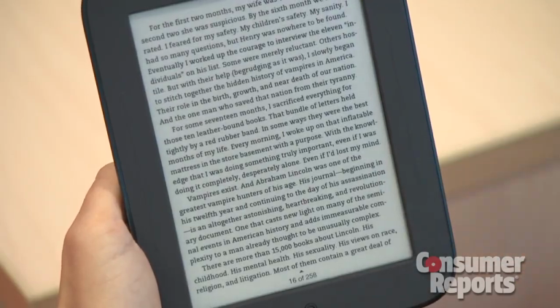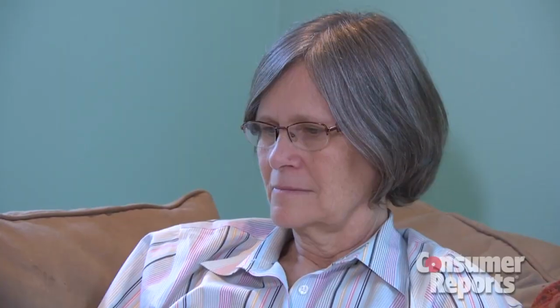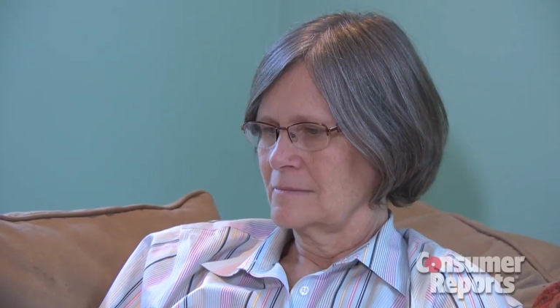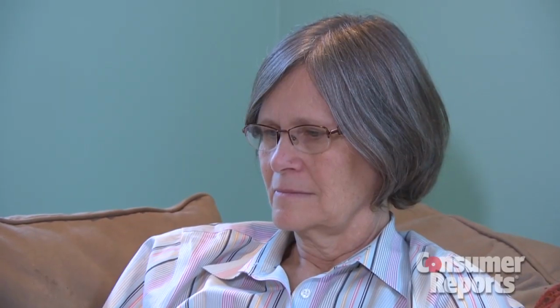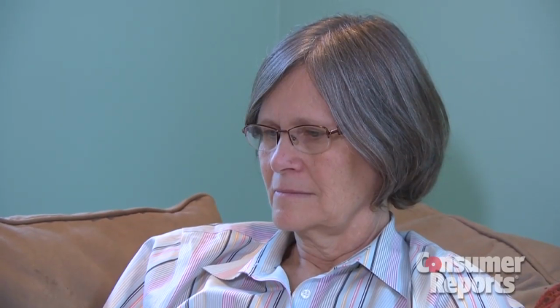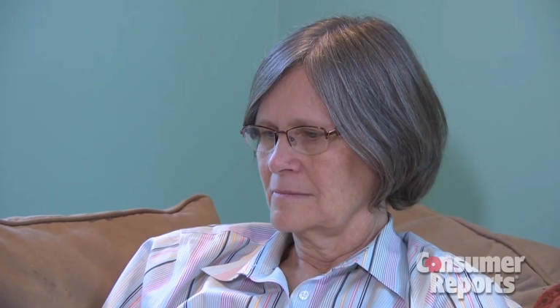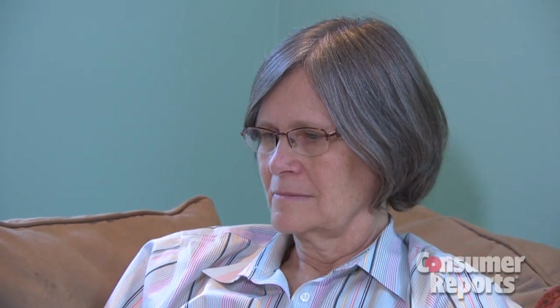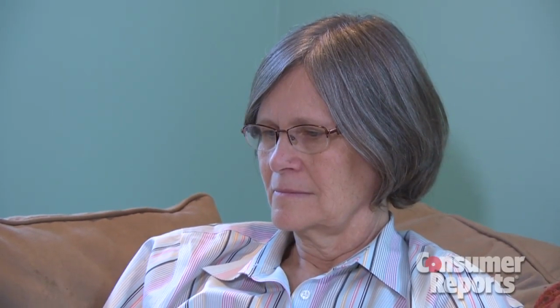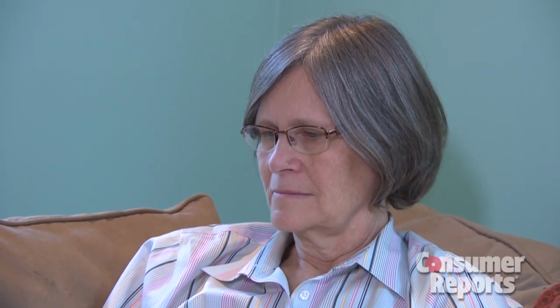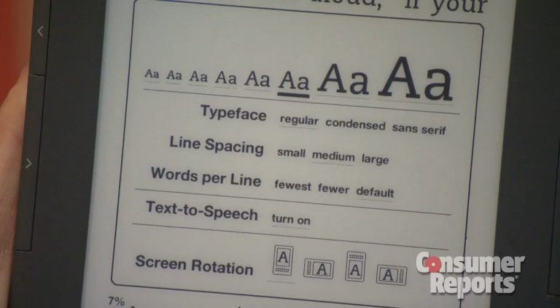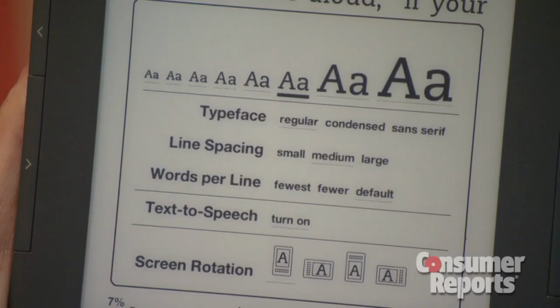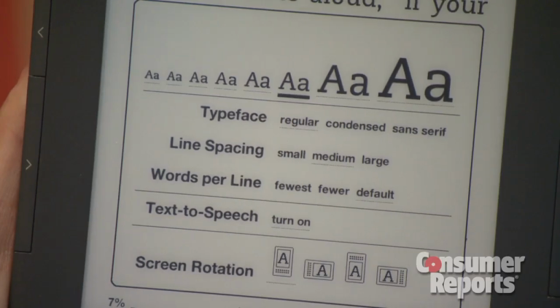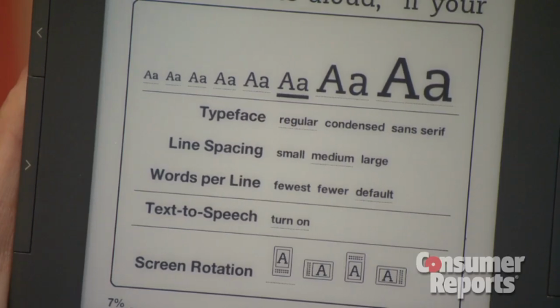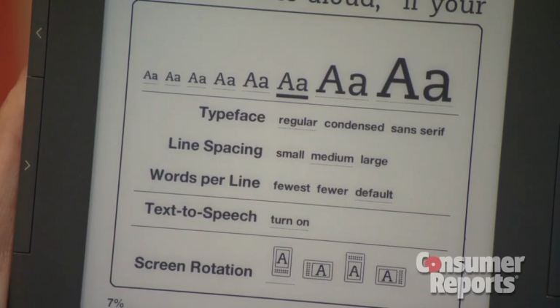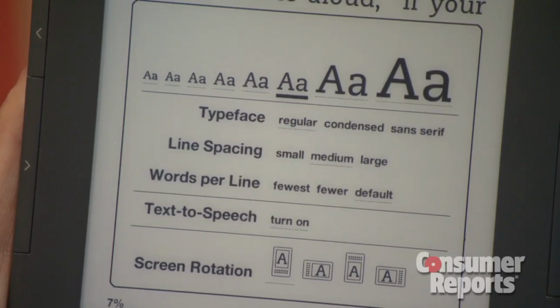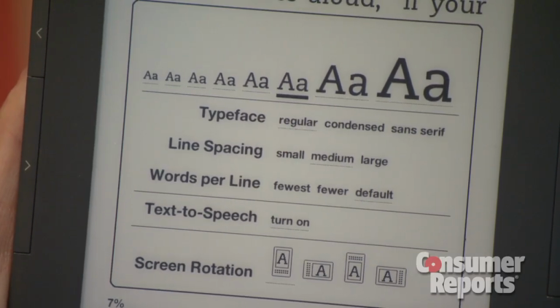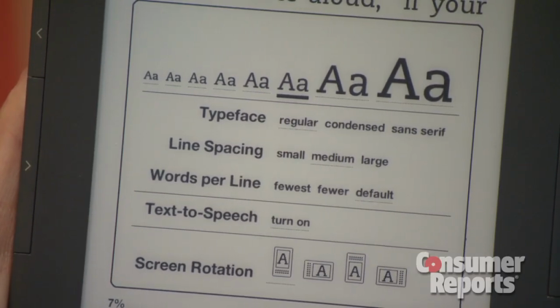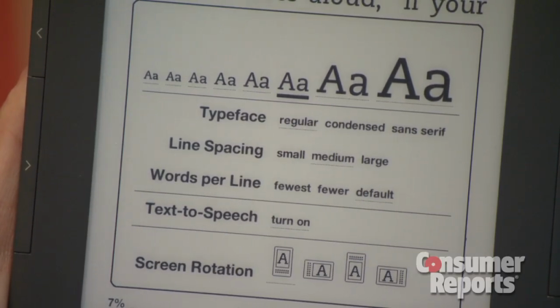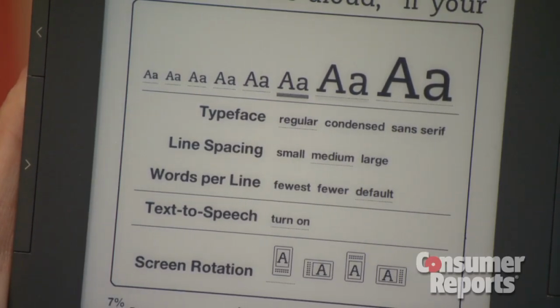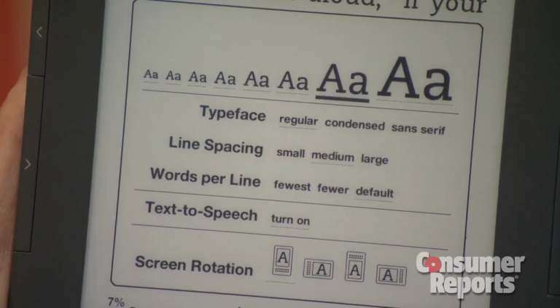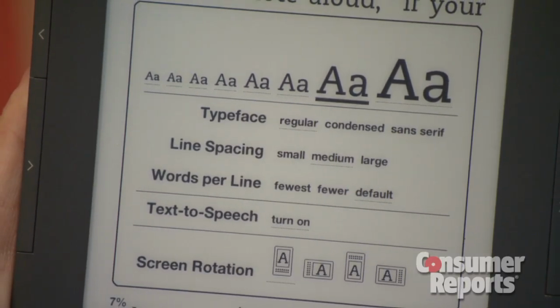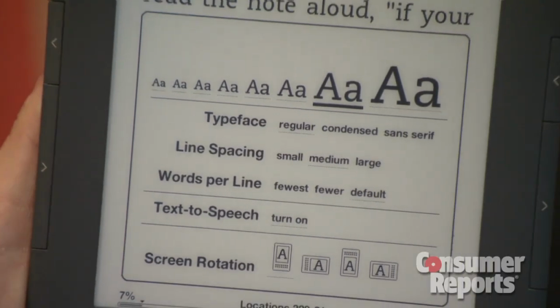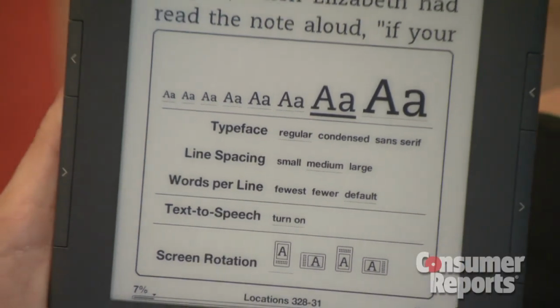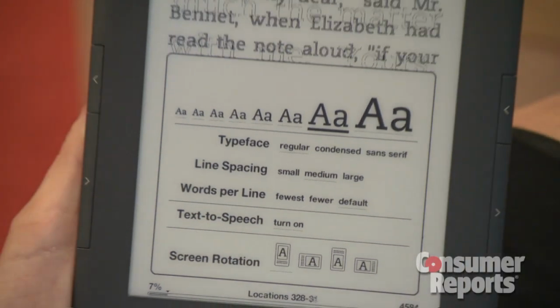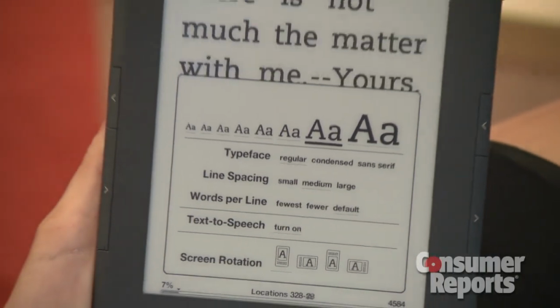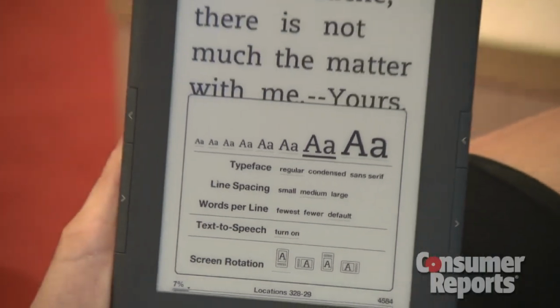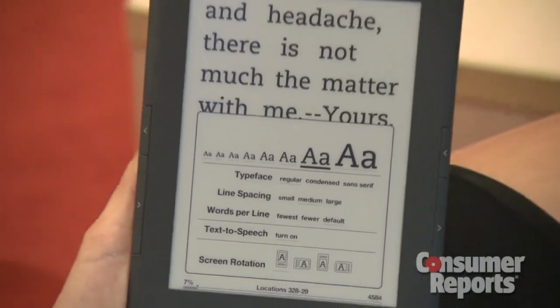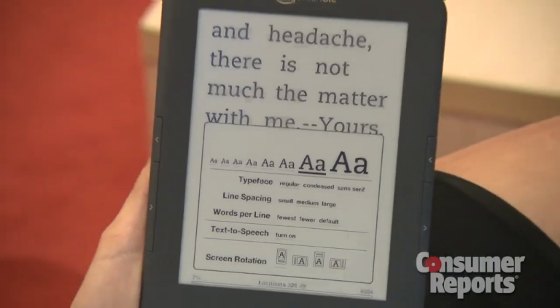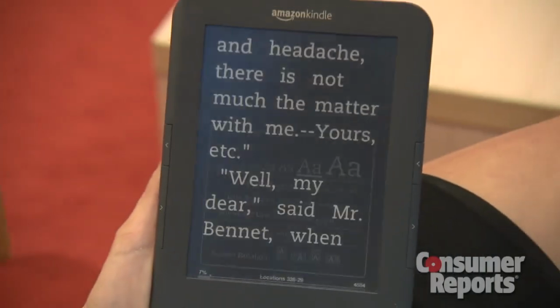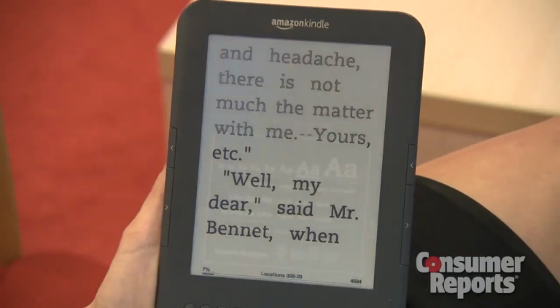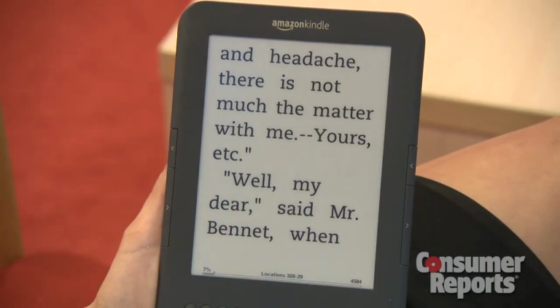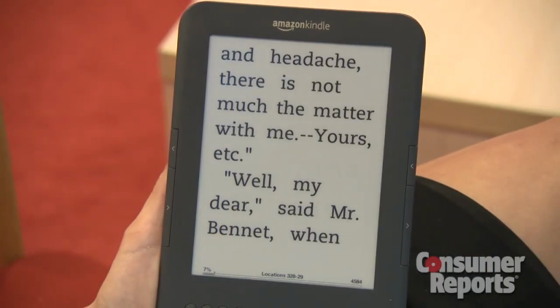And if you want really large type for easy reading, shop carefully for one that enlarges the type to a size you like.